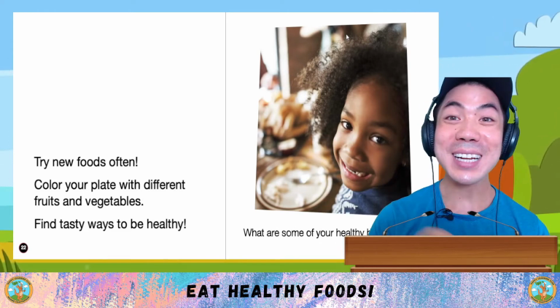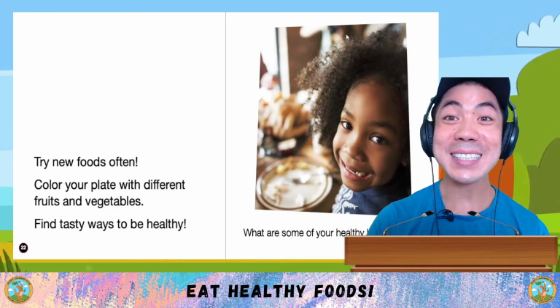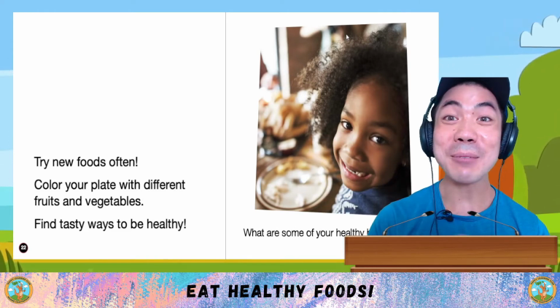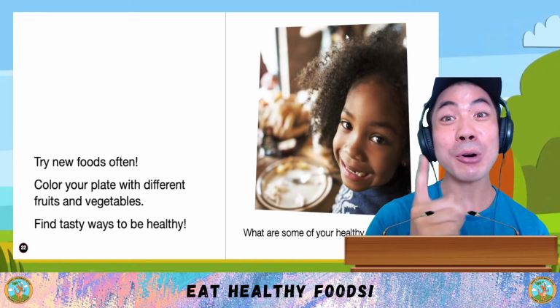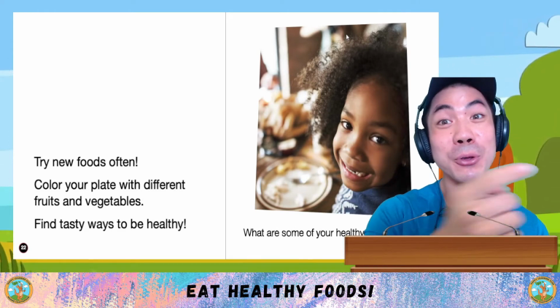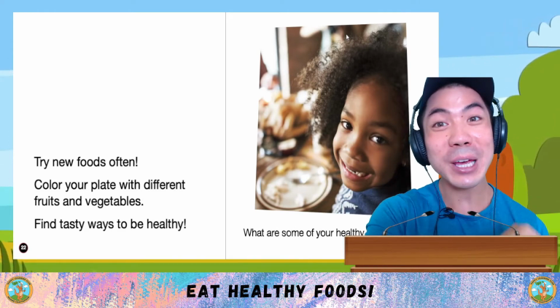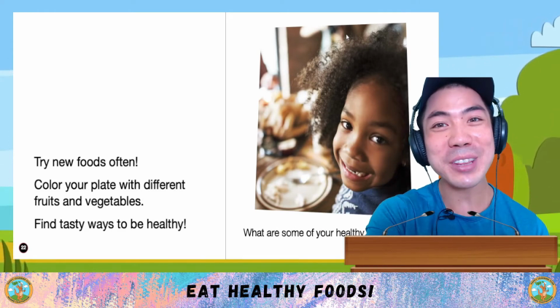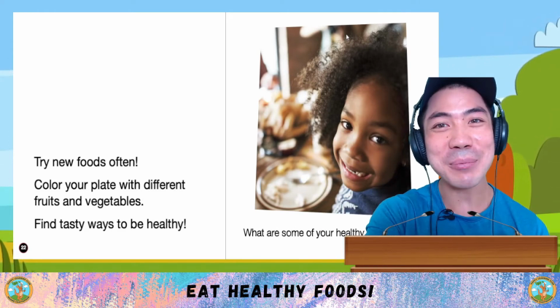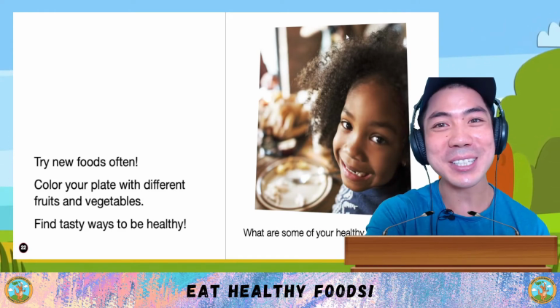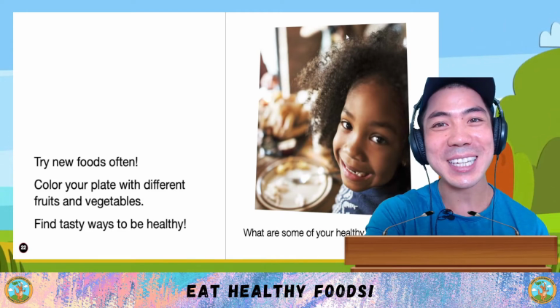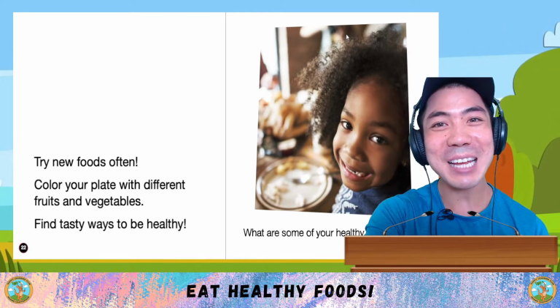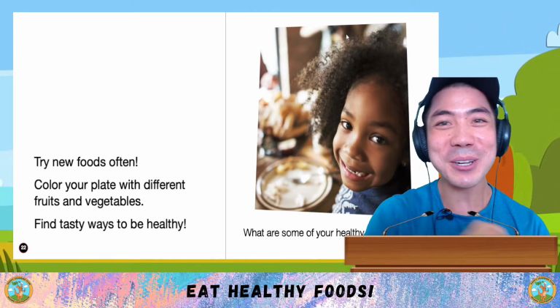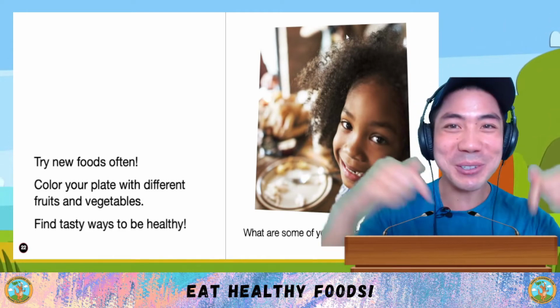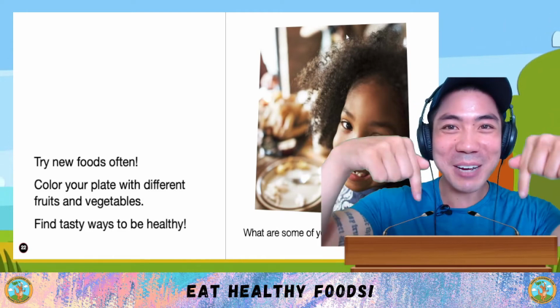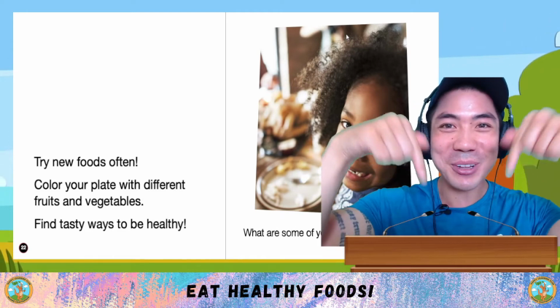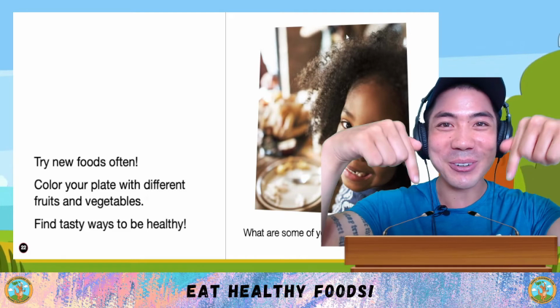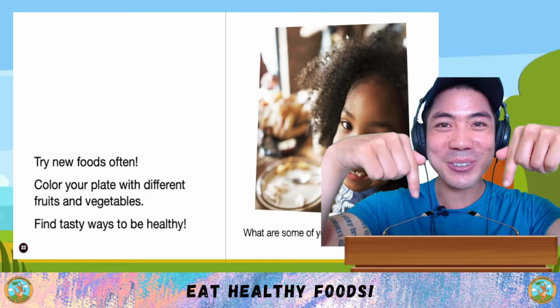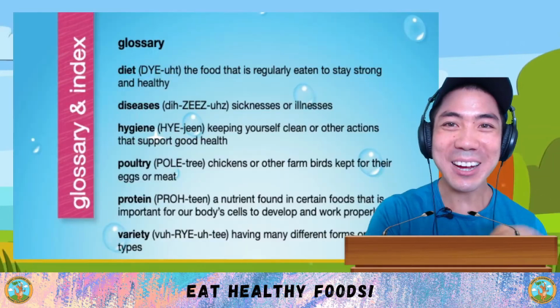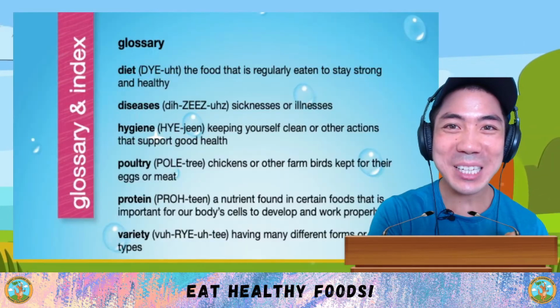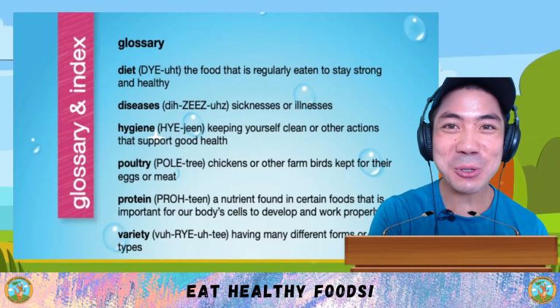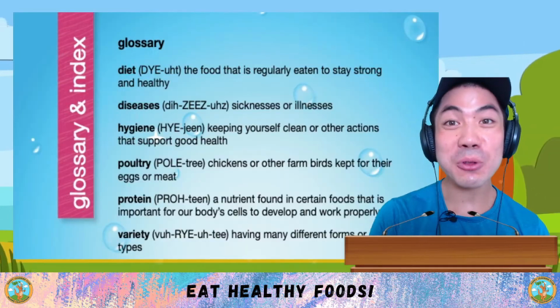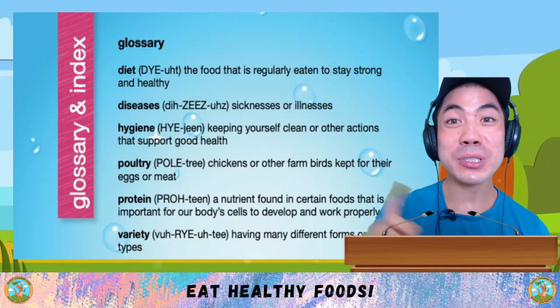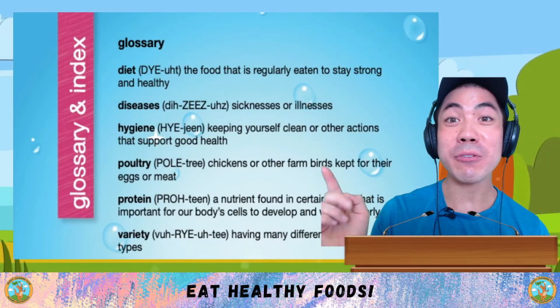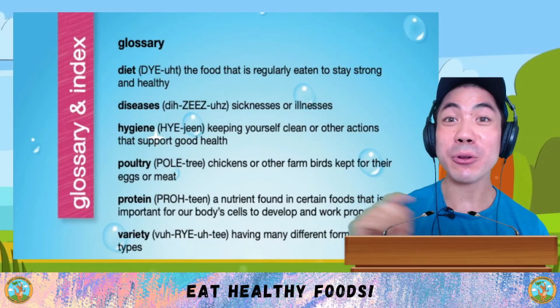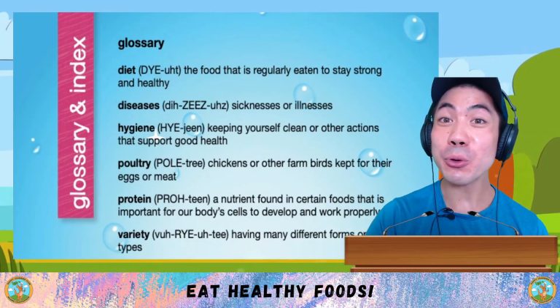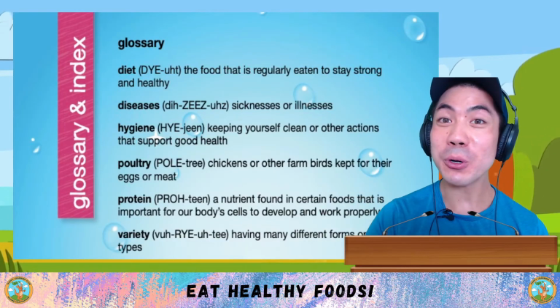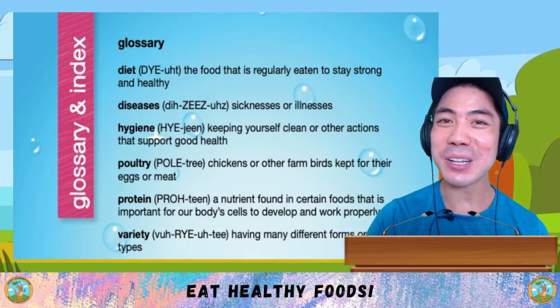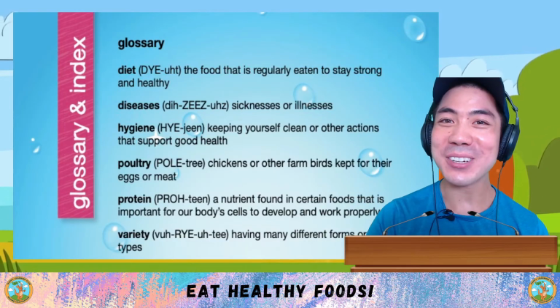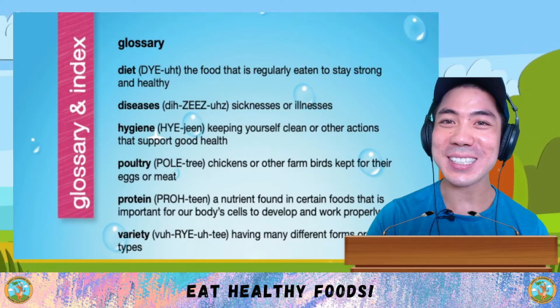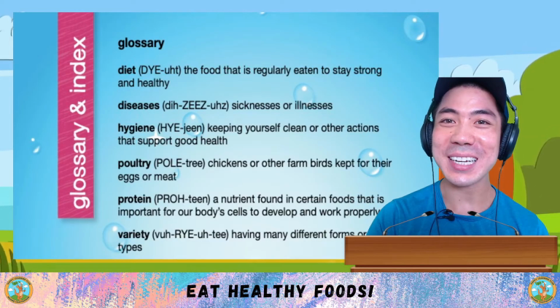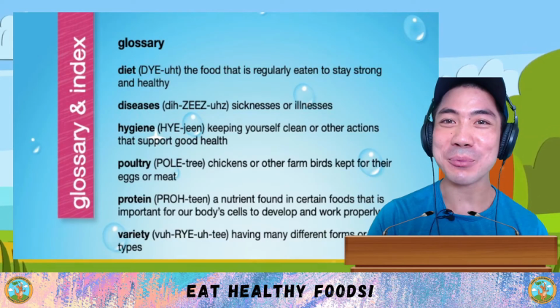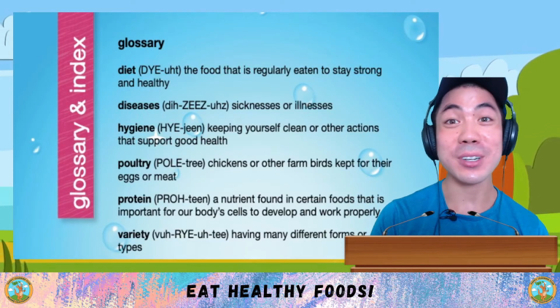What are some of your healthy habits? Let me know down below. Now let's go through some of the new words we learned in today's book.